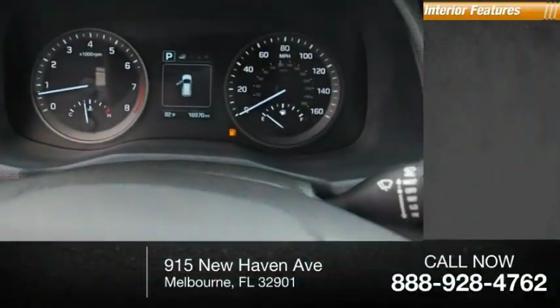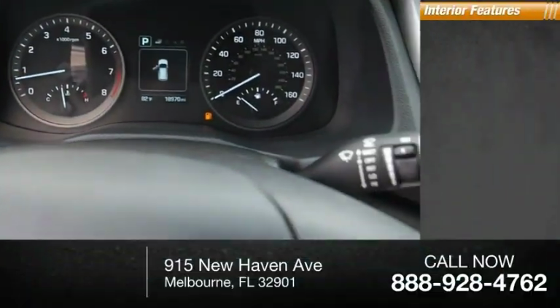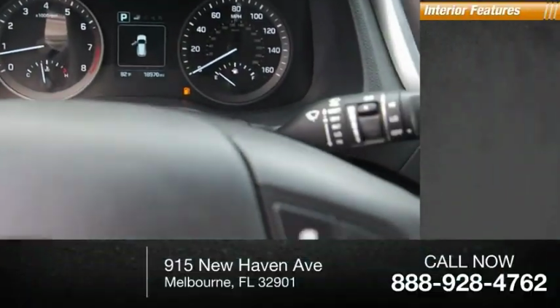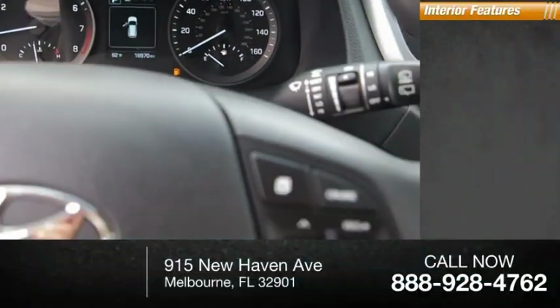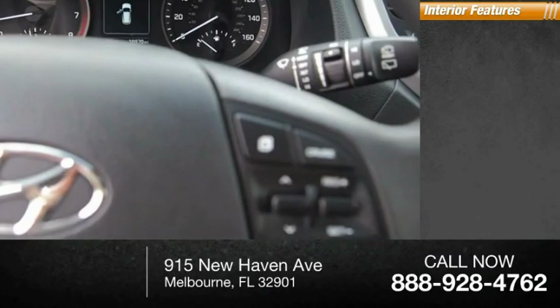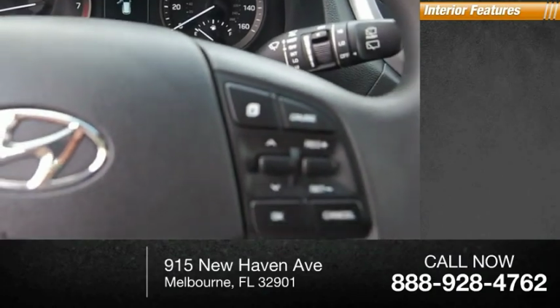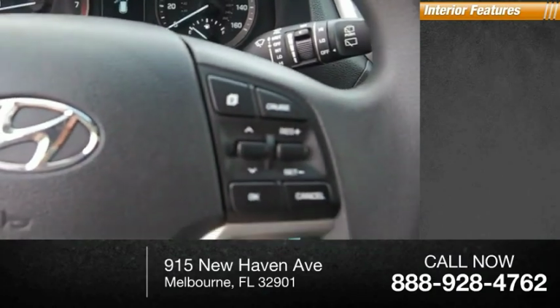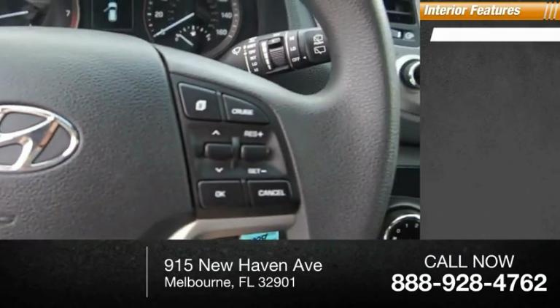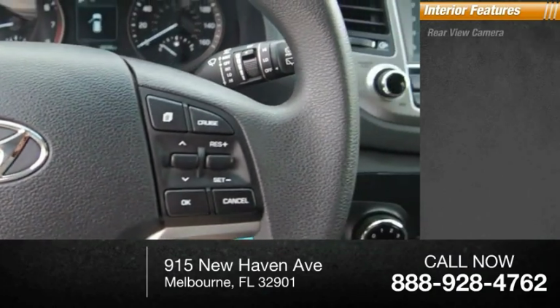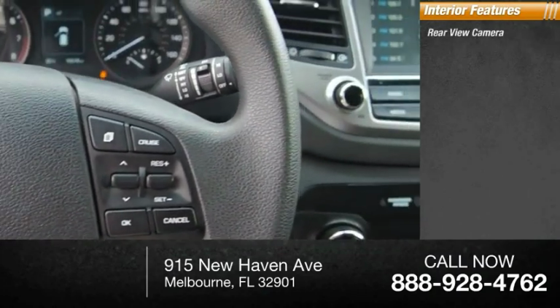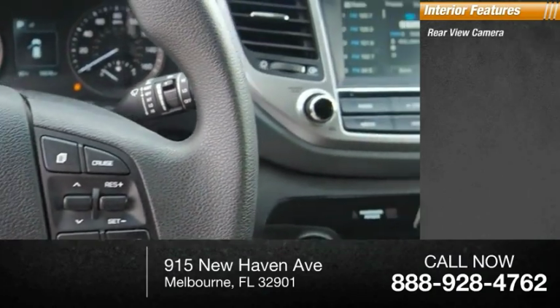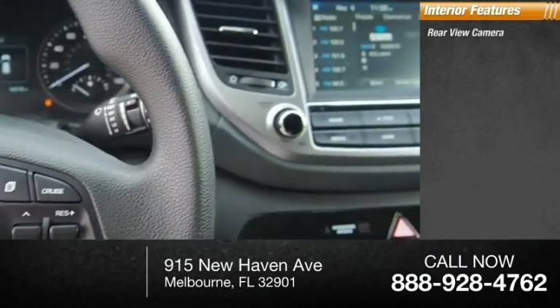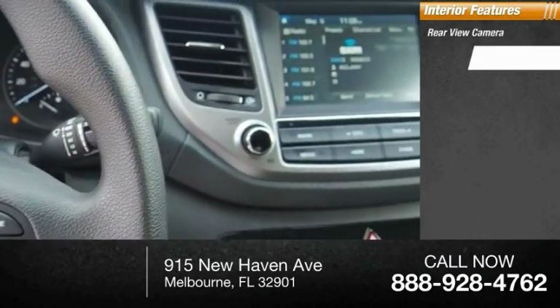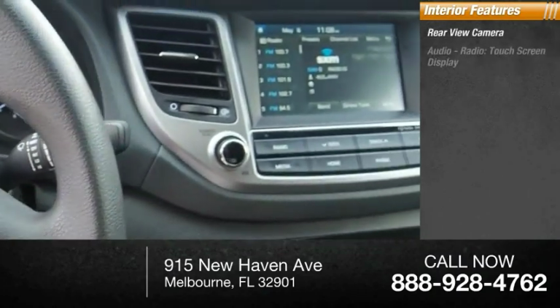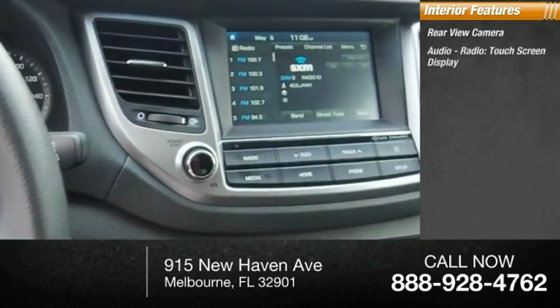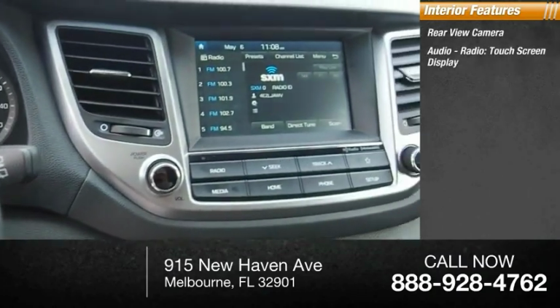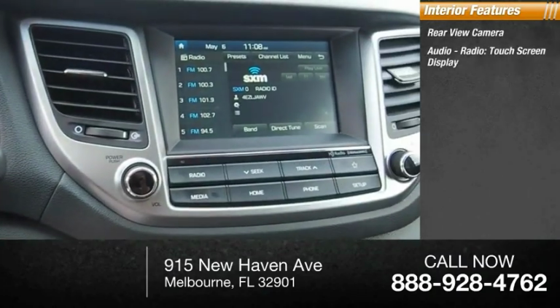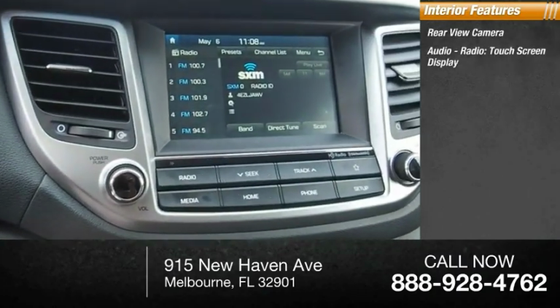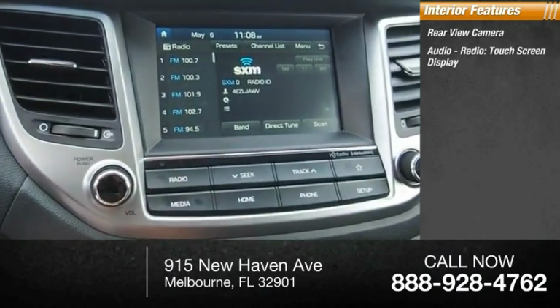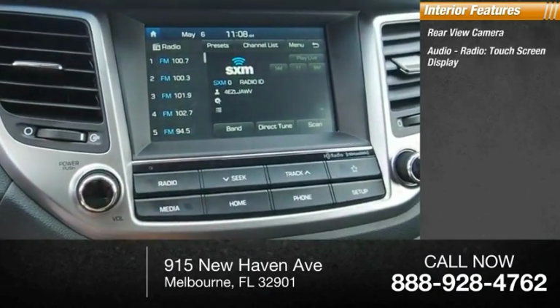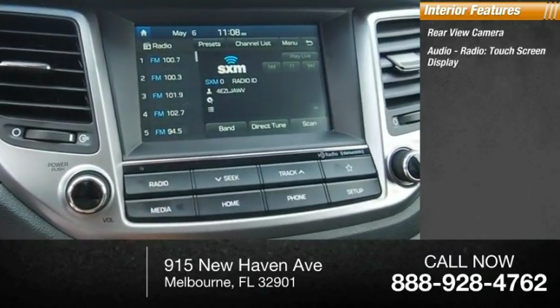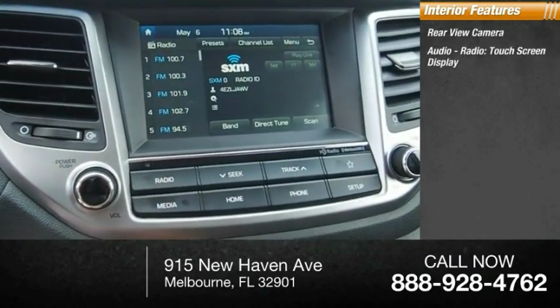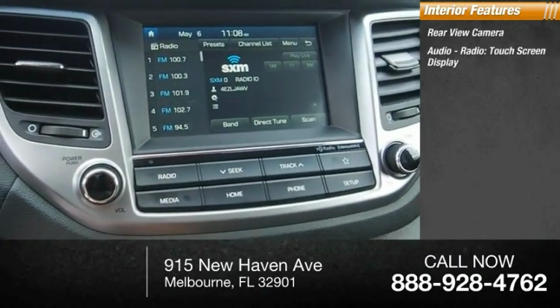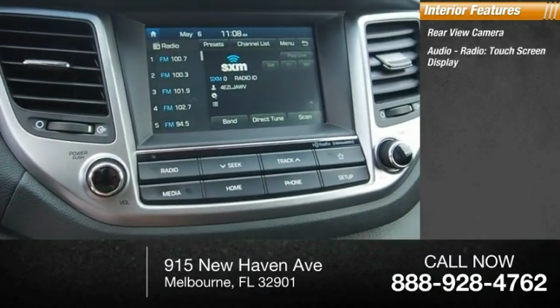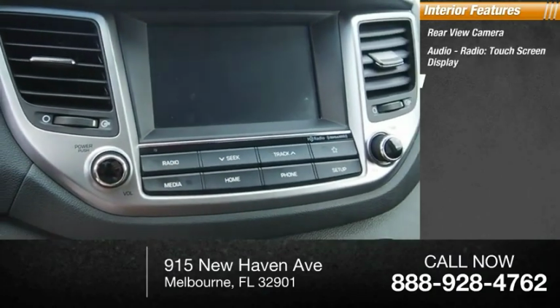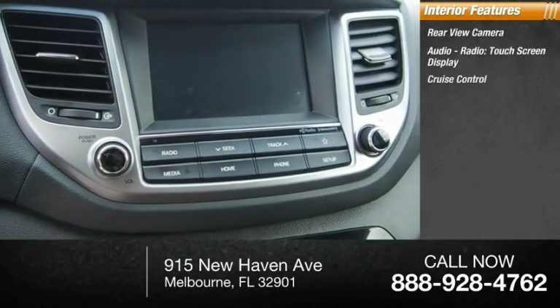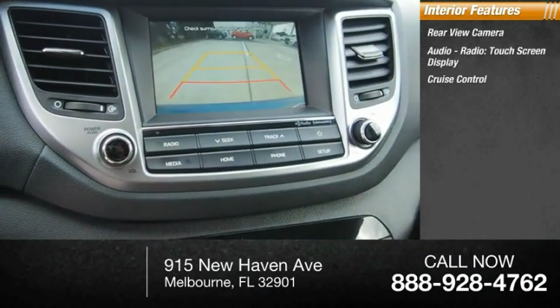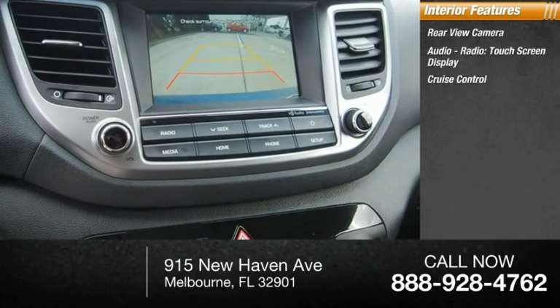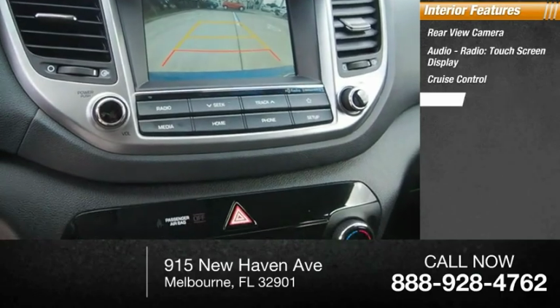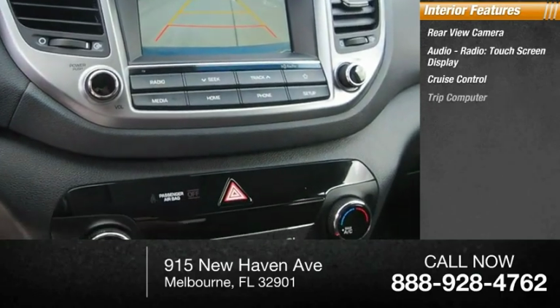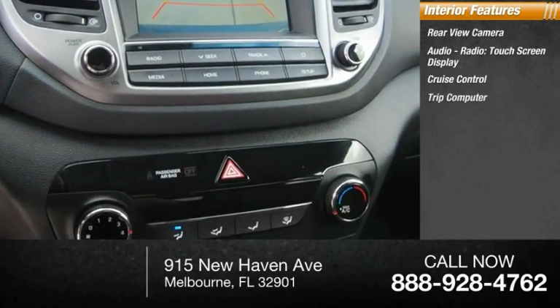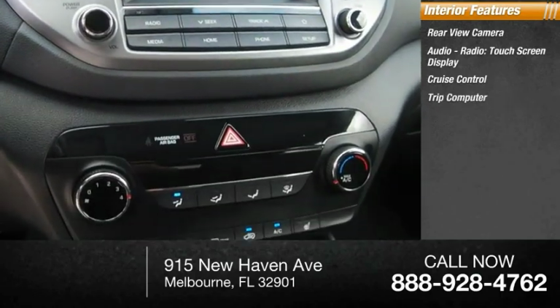Inside you'll find rear view camera, audio radio, touch screen display, cruise control, trip computer.